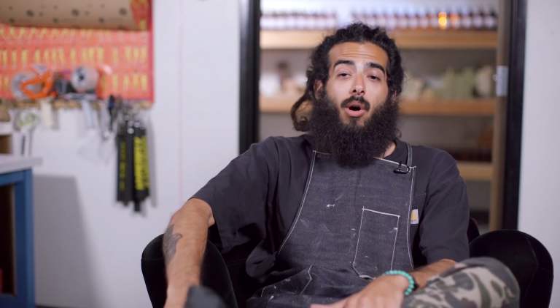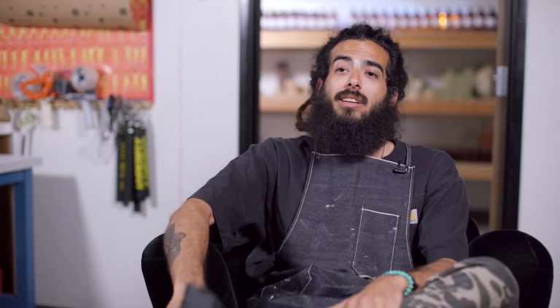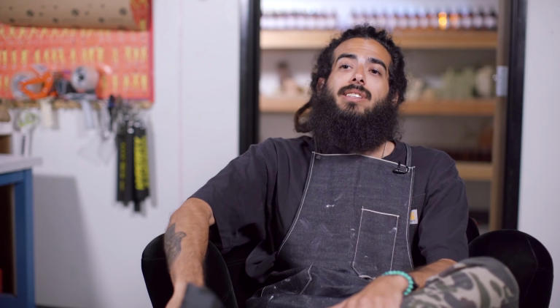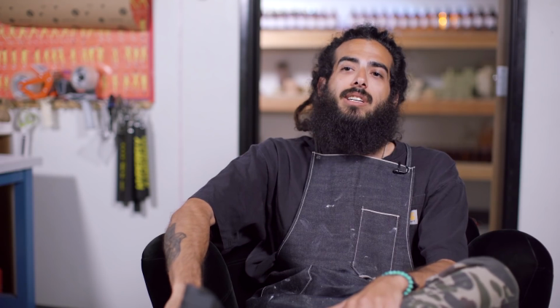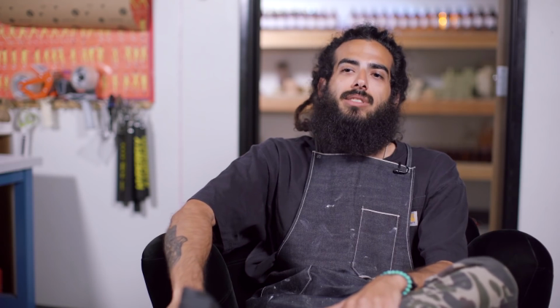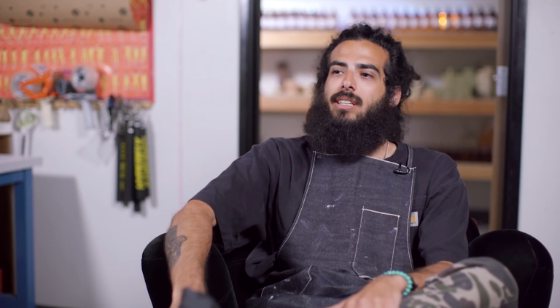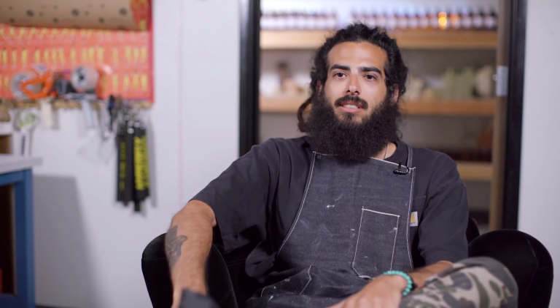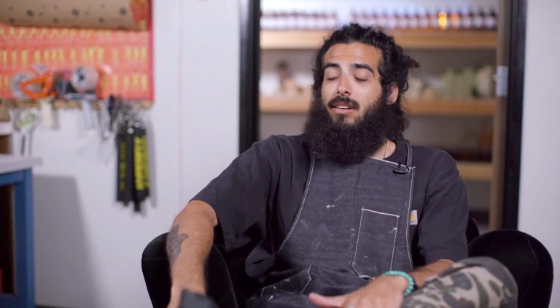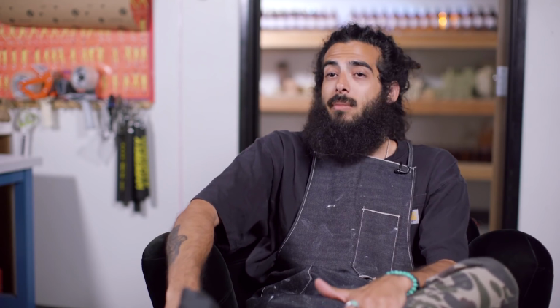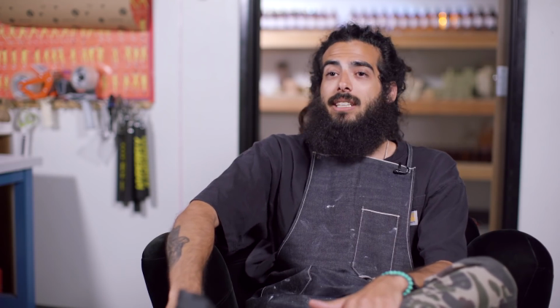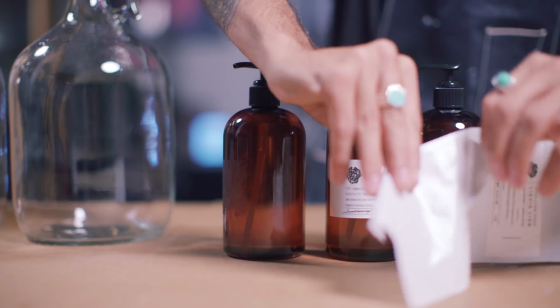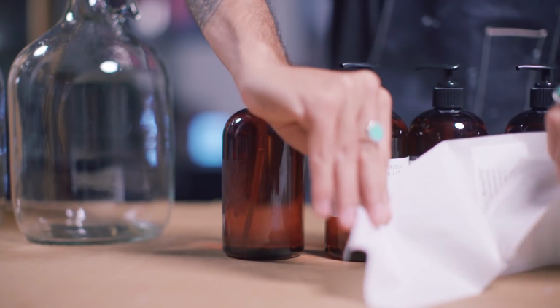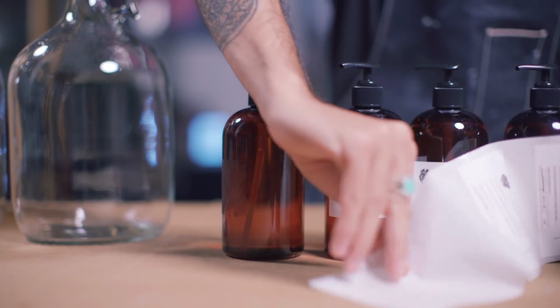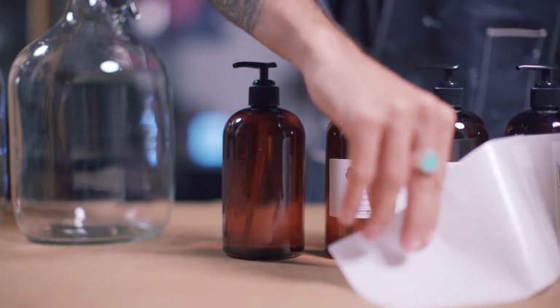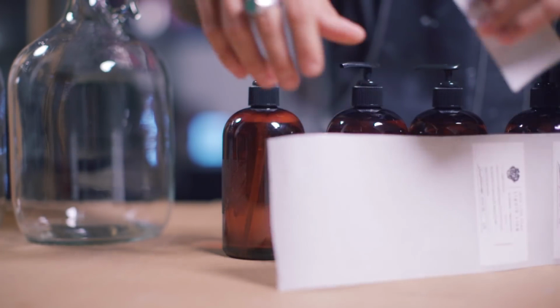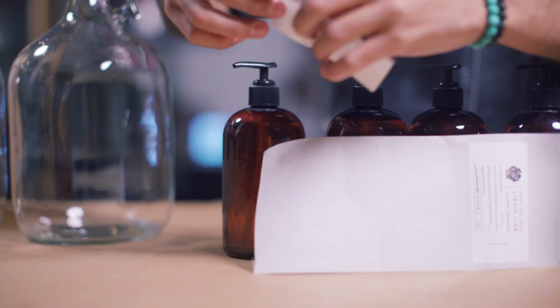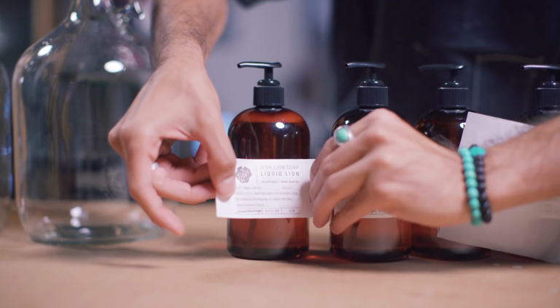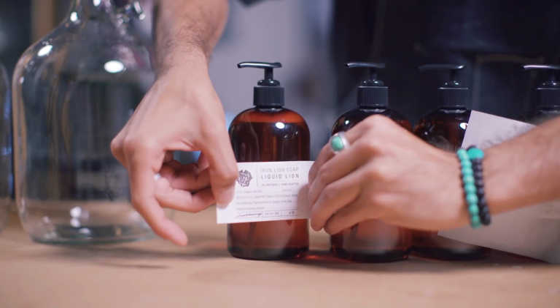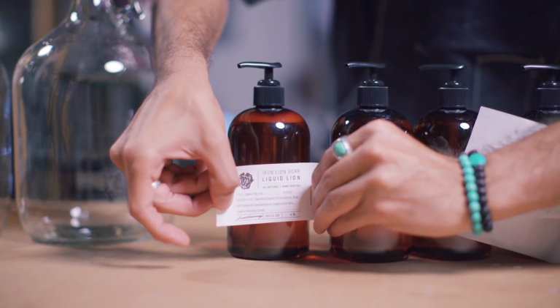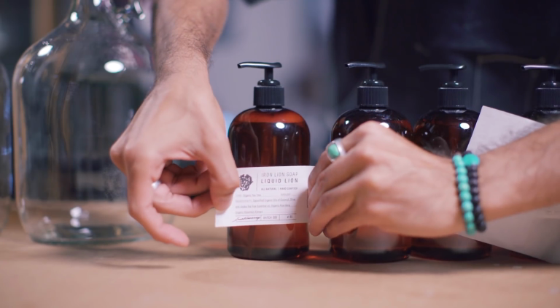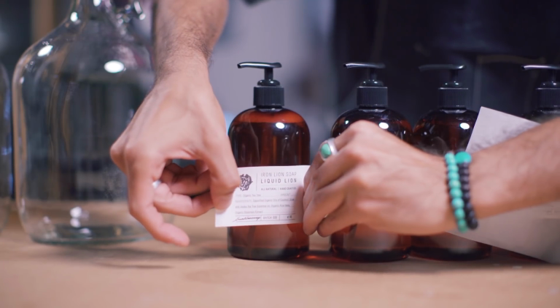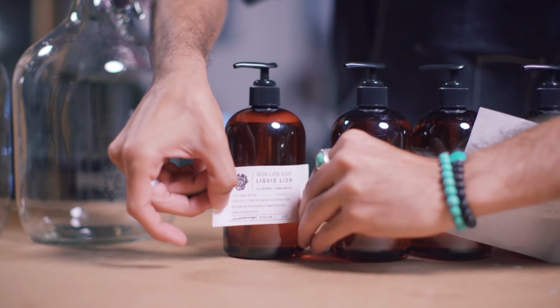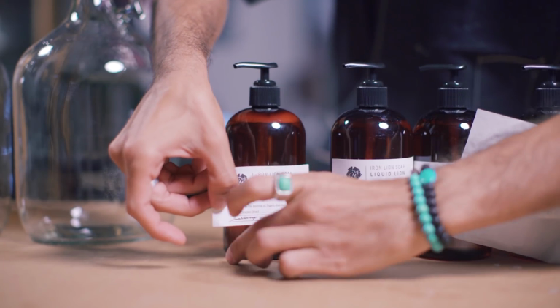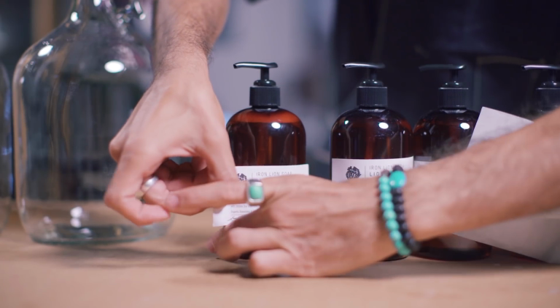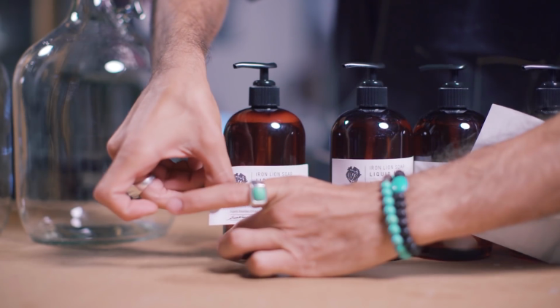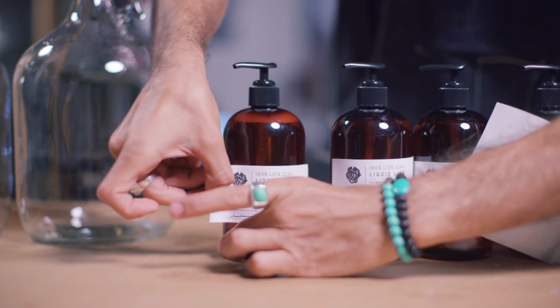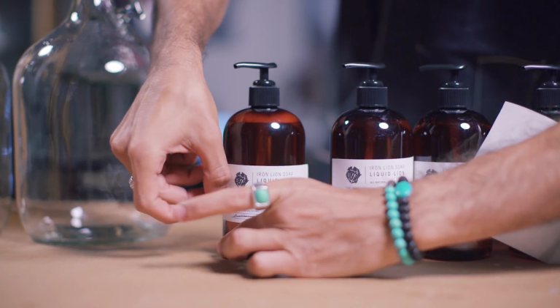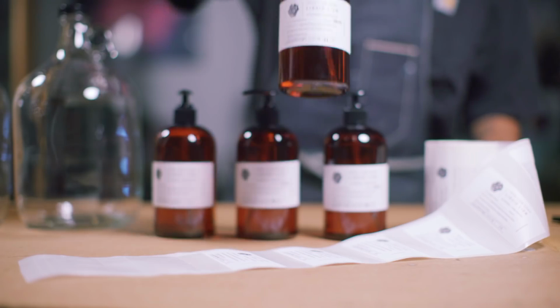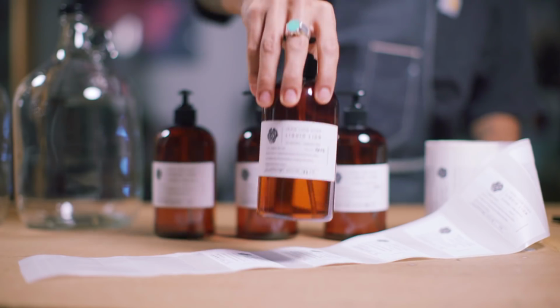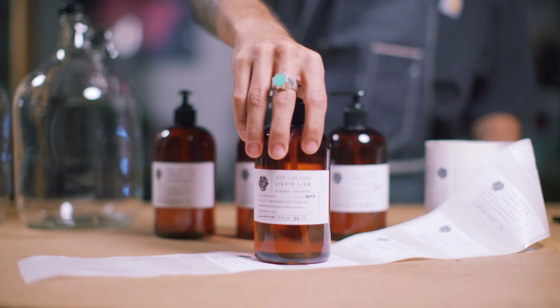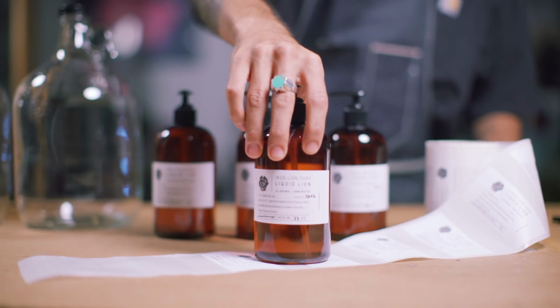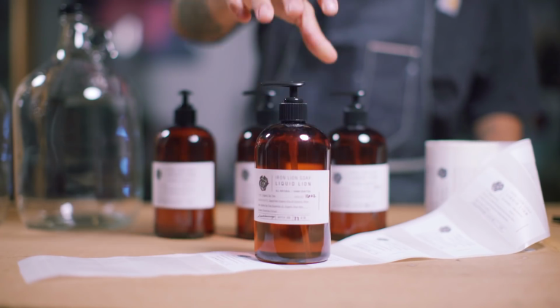The quality of the Sticker Mule stickers are unmatched. That thick vinyl with the matte coating really makes a difference, tactically and visually.